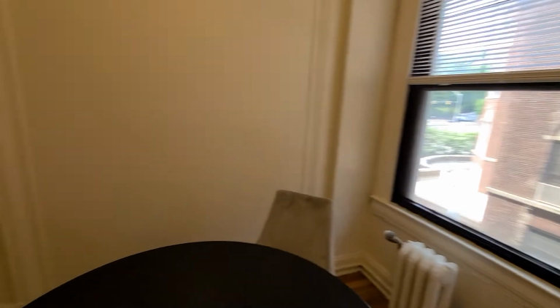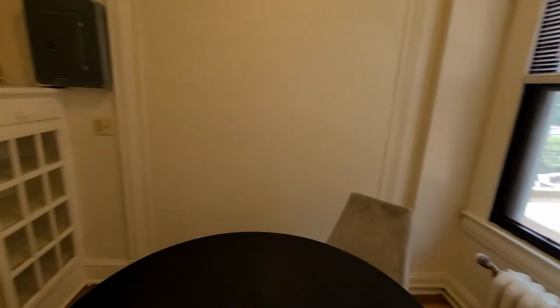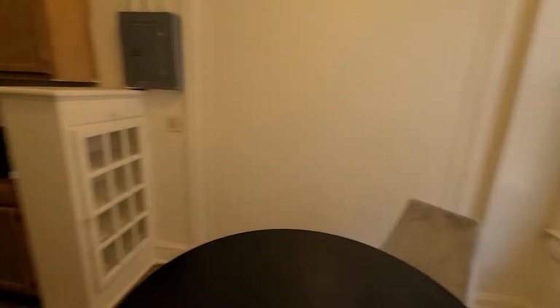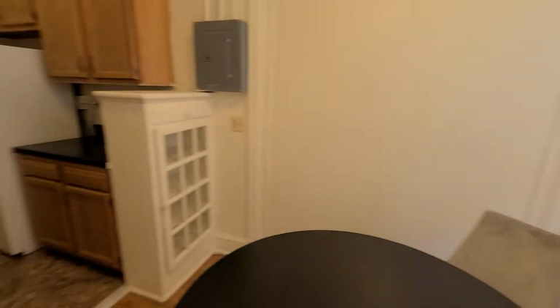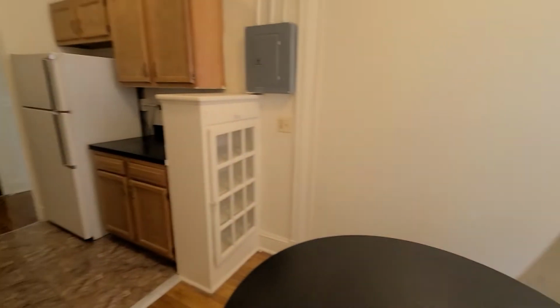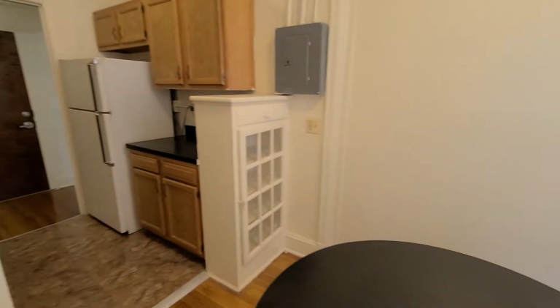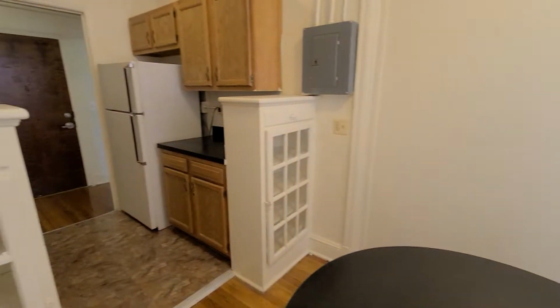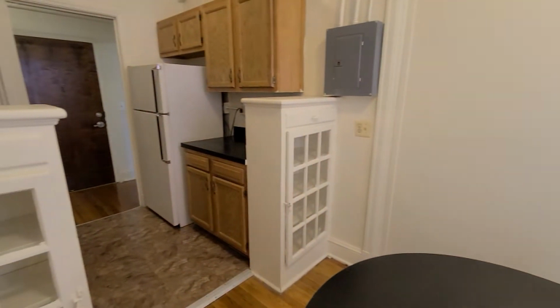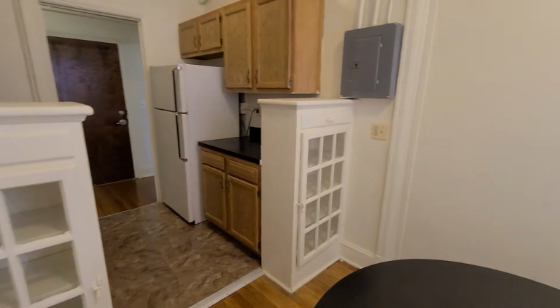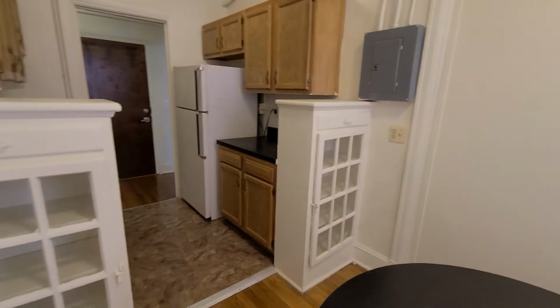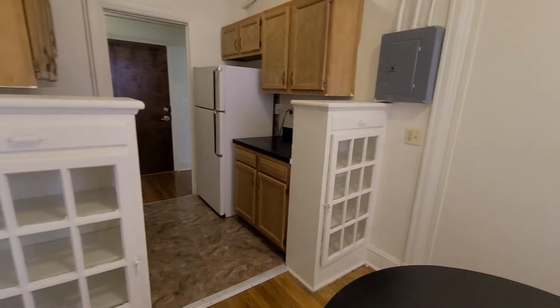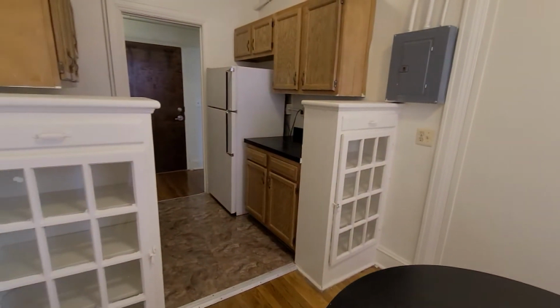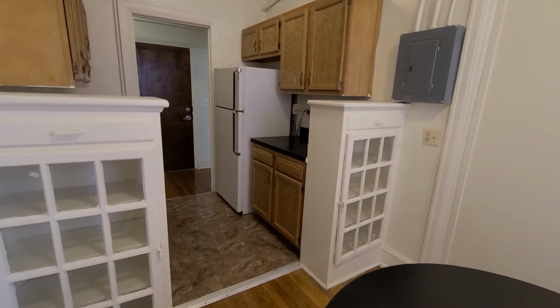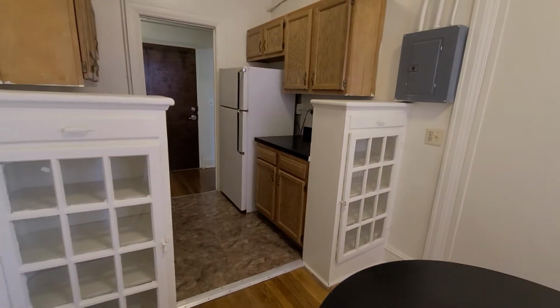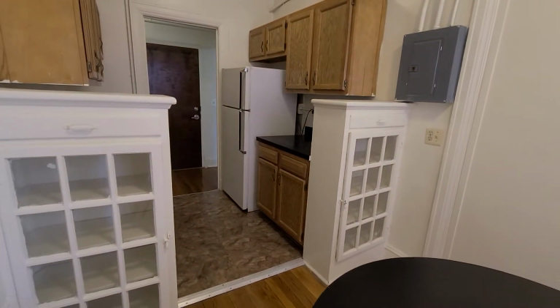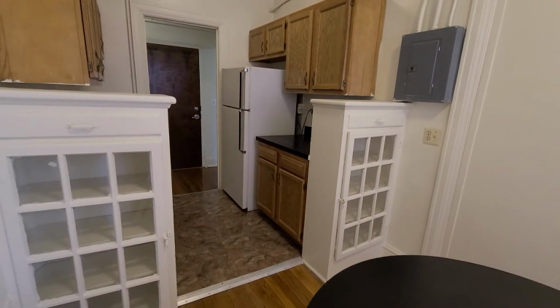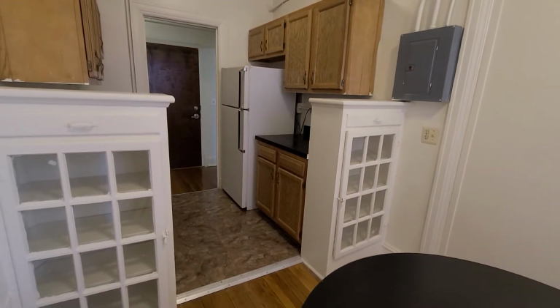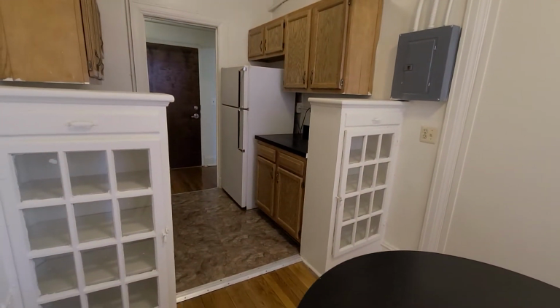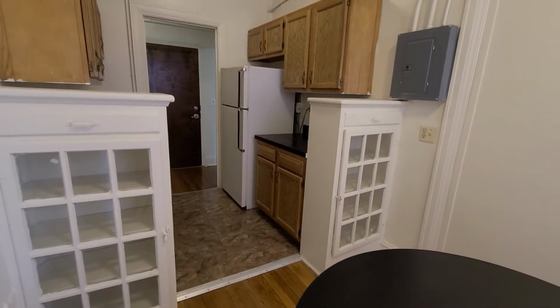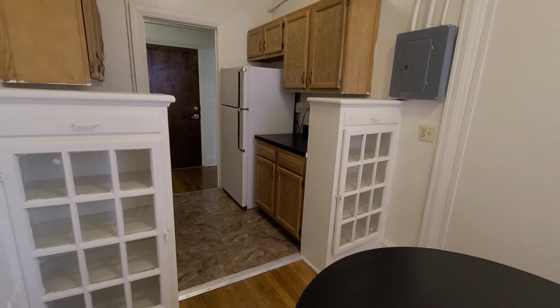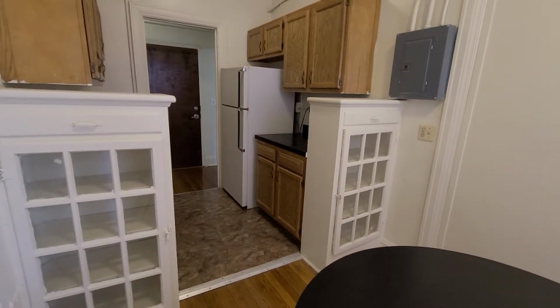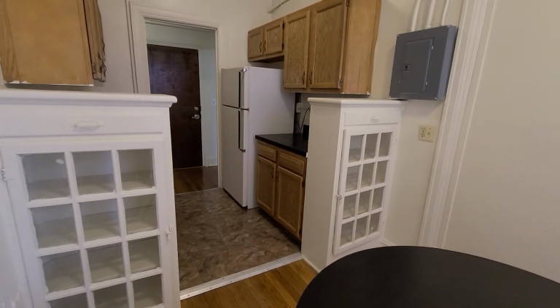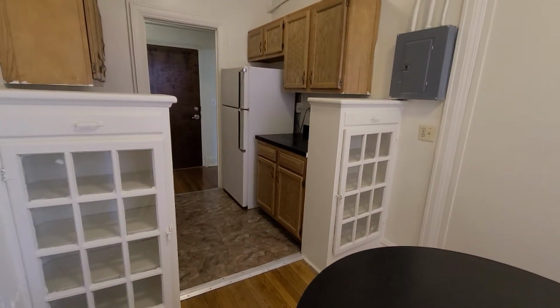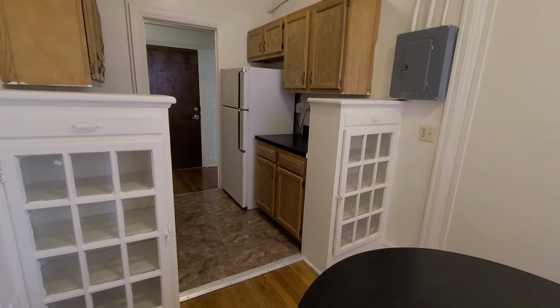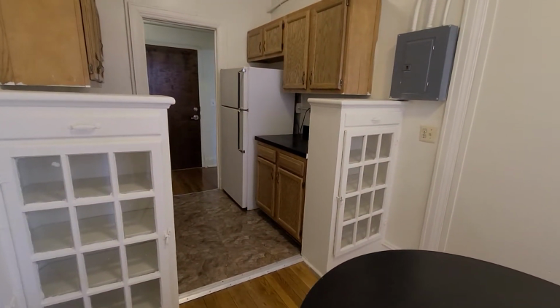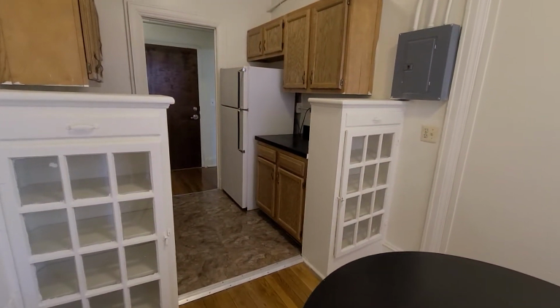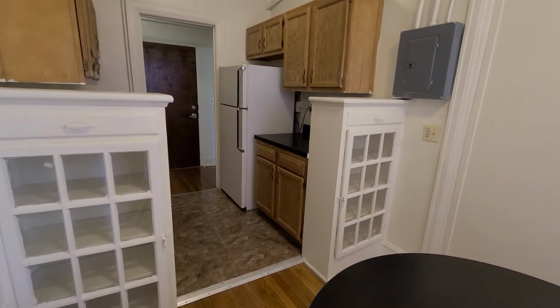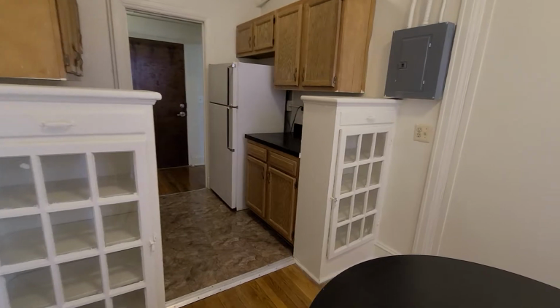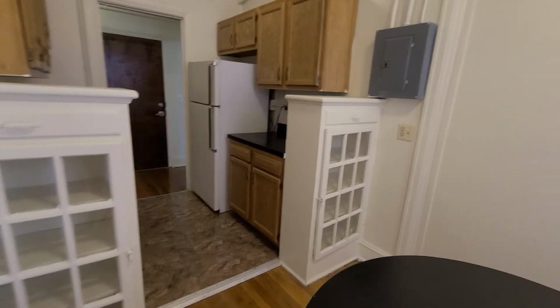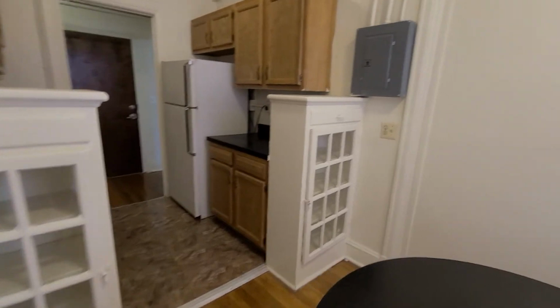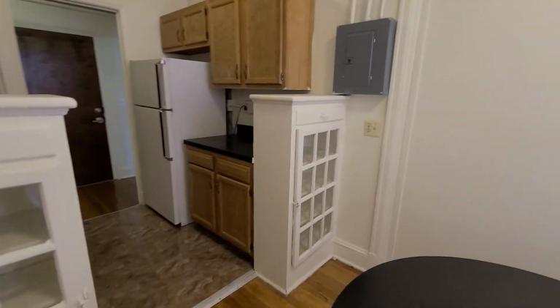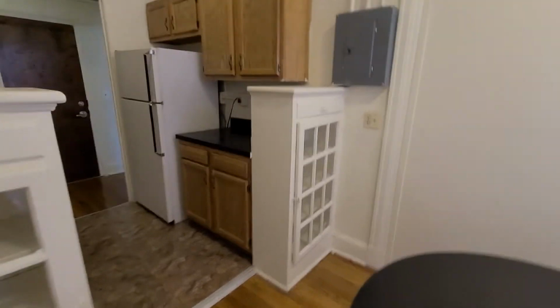One of my favorite features in these dining rooms are these original built-in glass front cabinets.